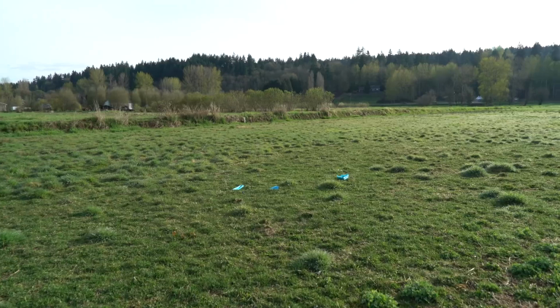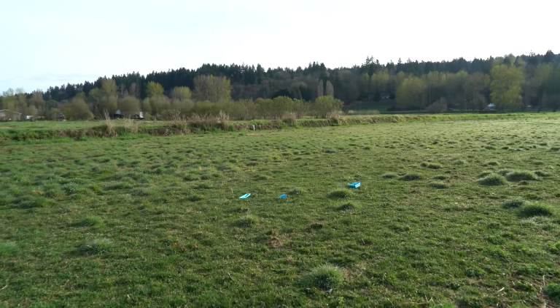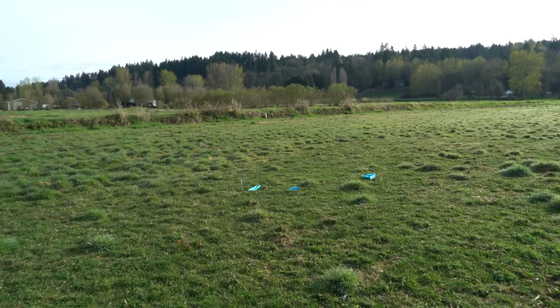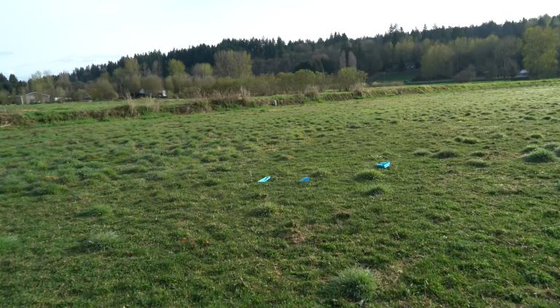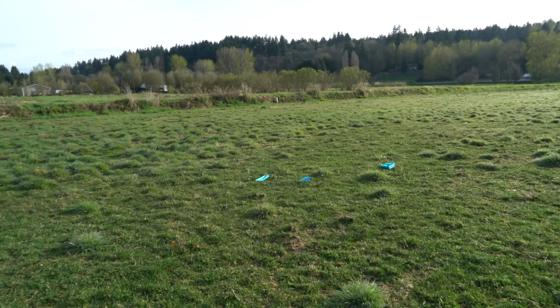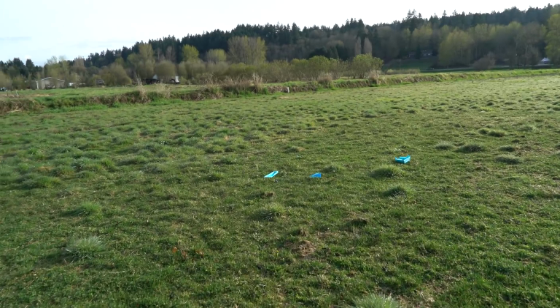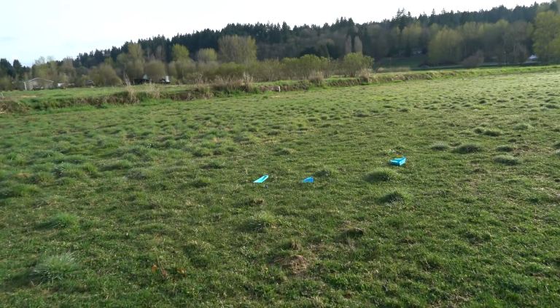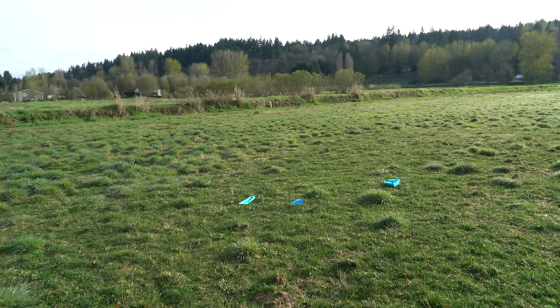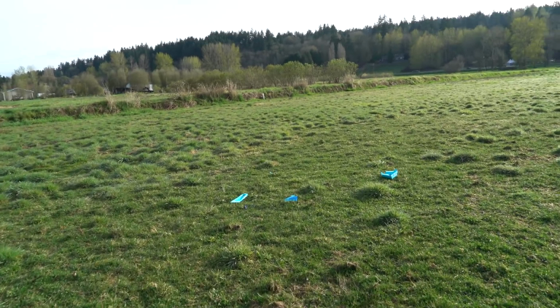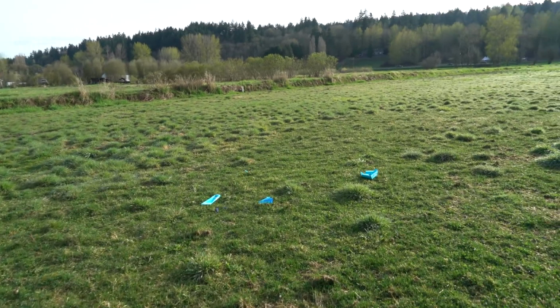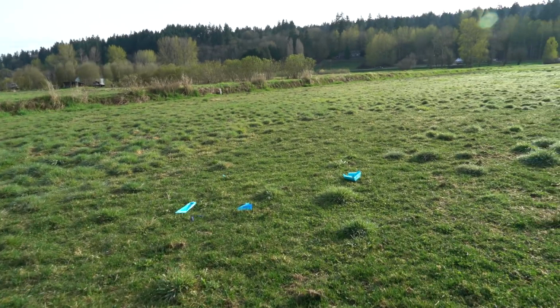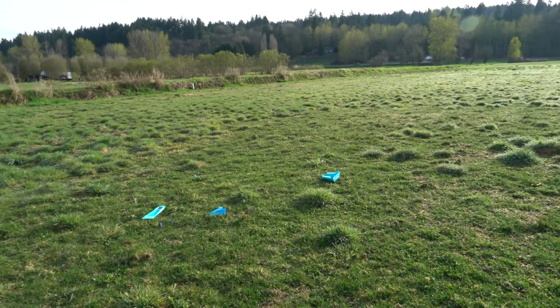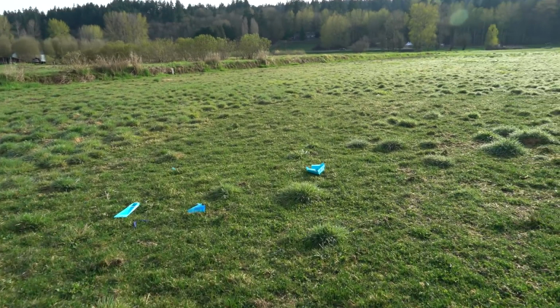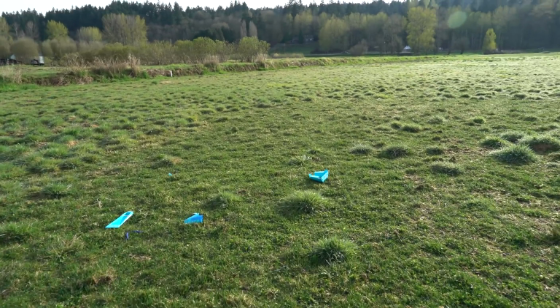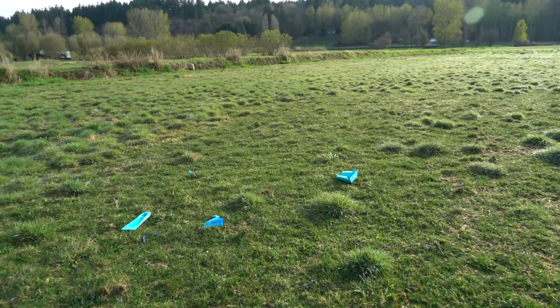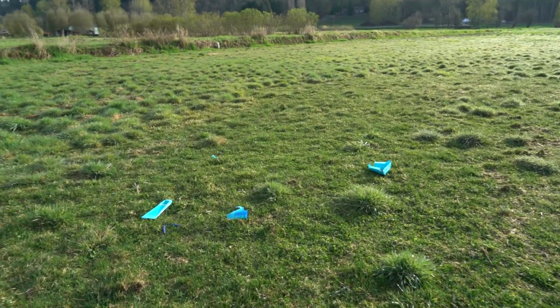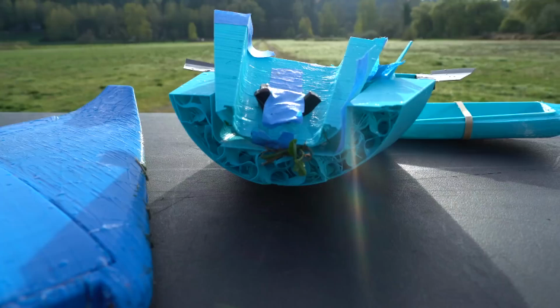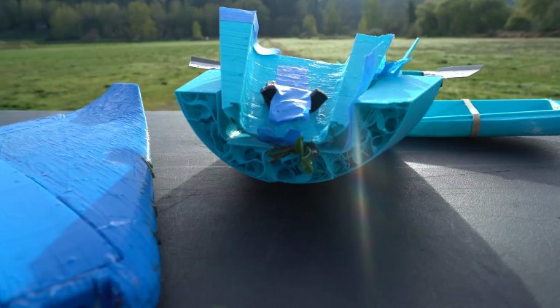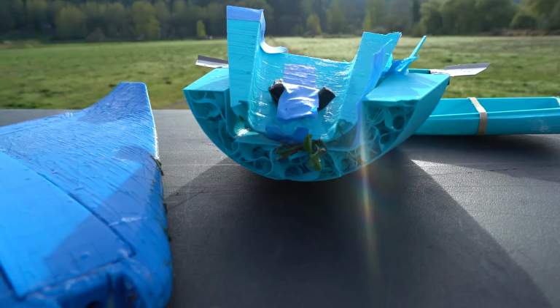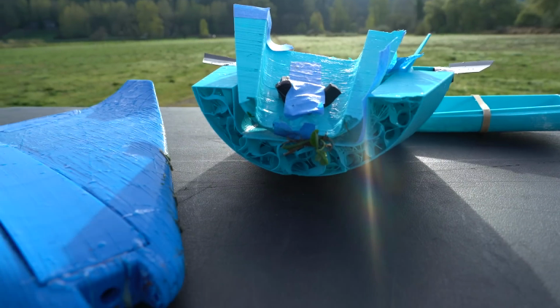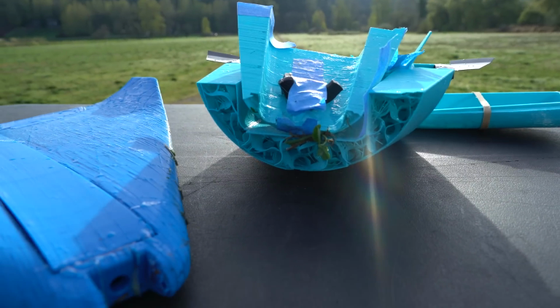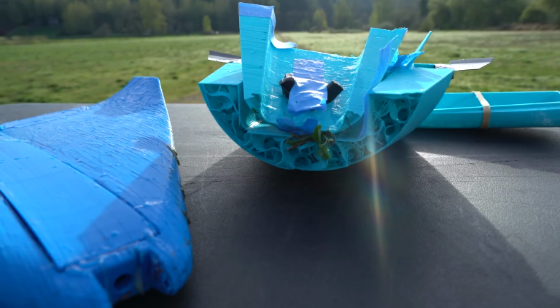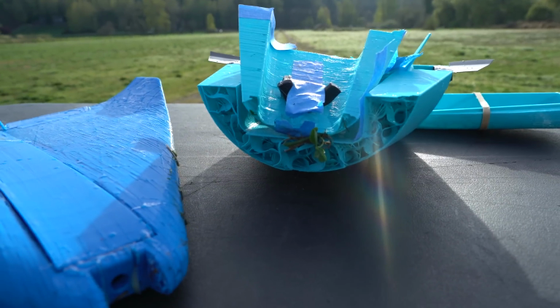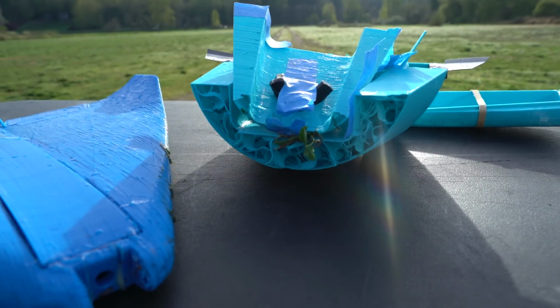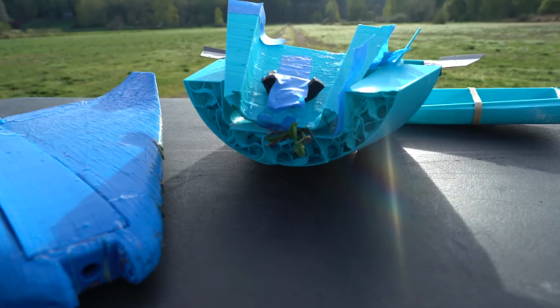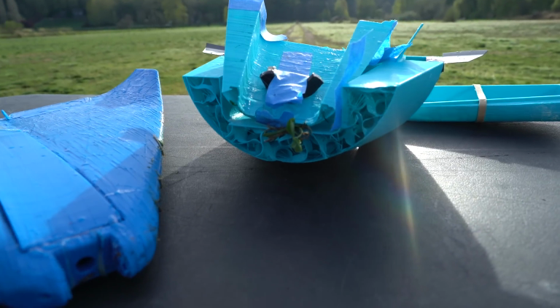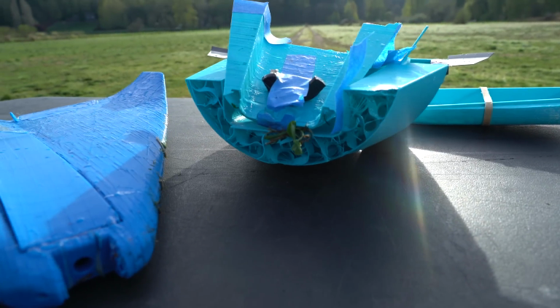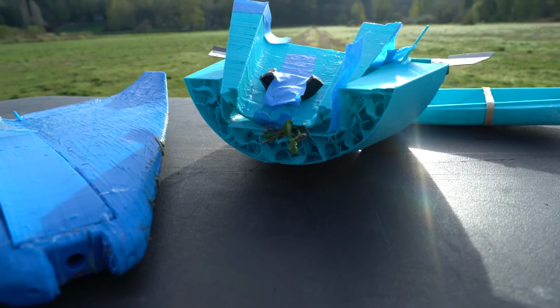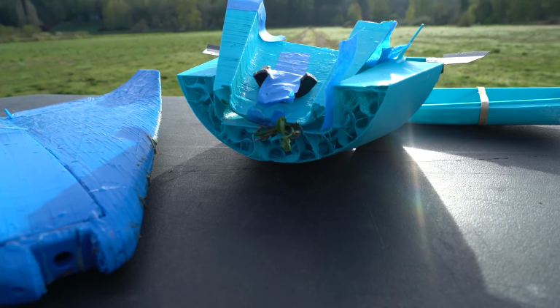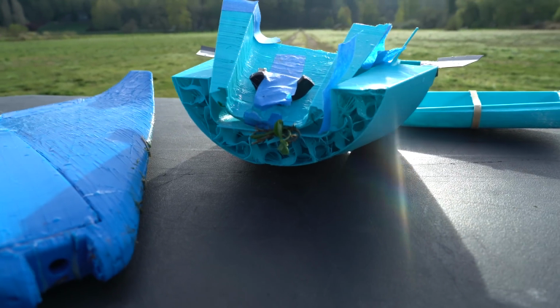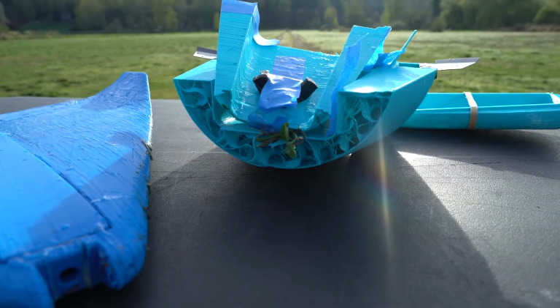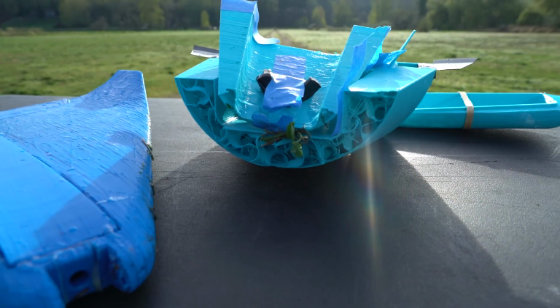It definitely looked a little better when it was falling on that one. Look at that infill. So weird.